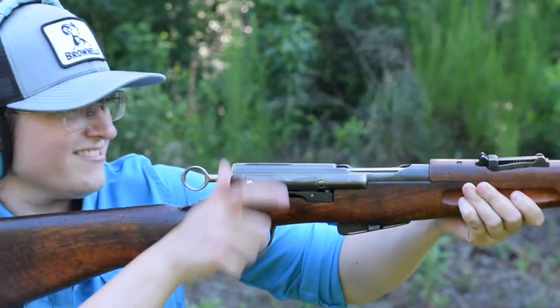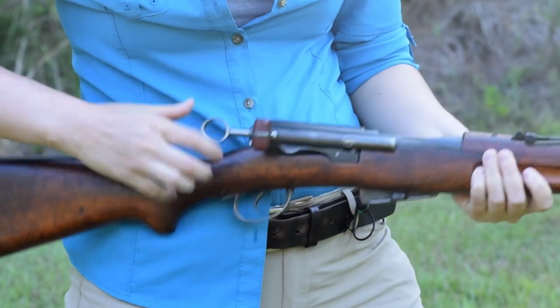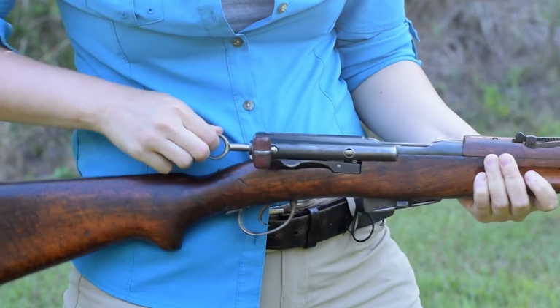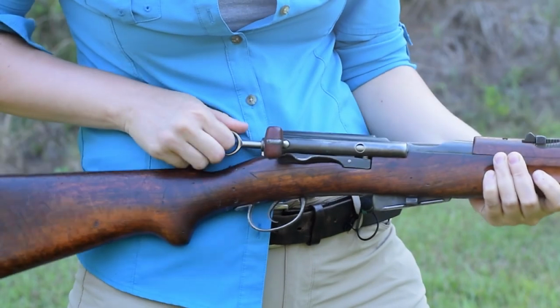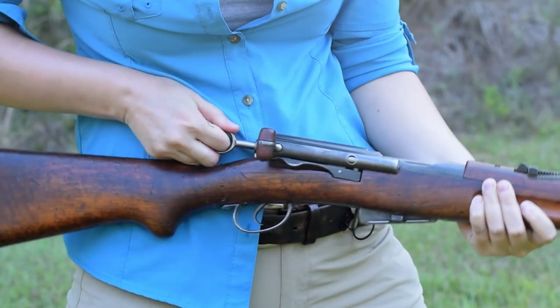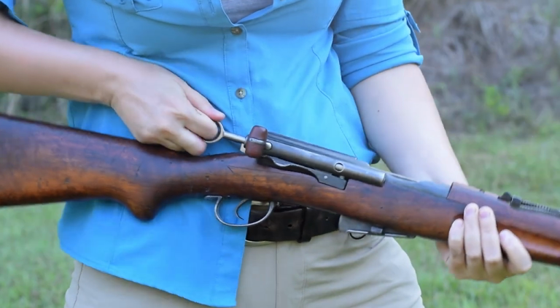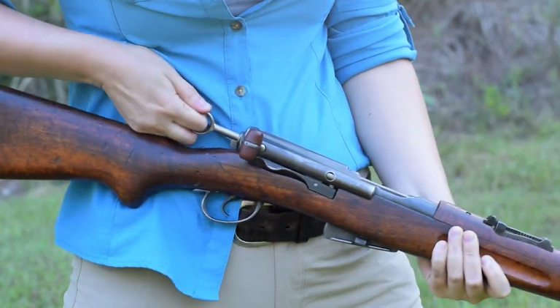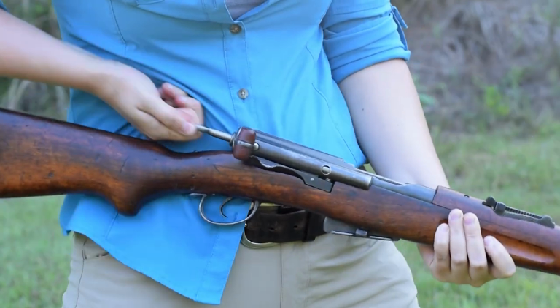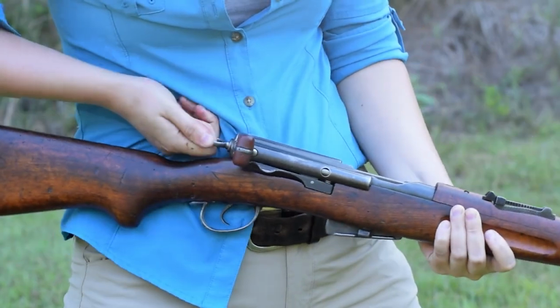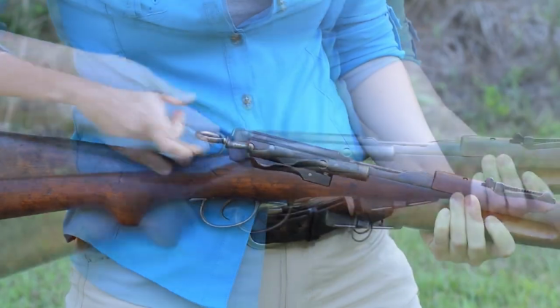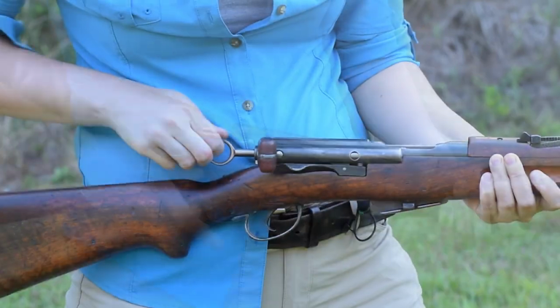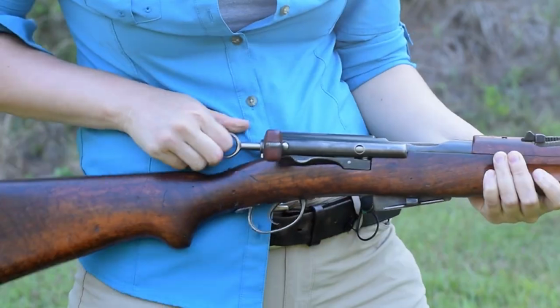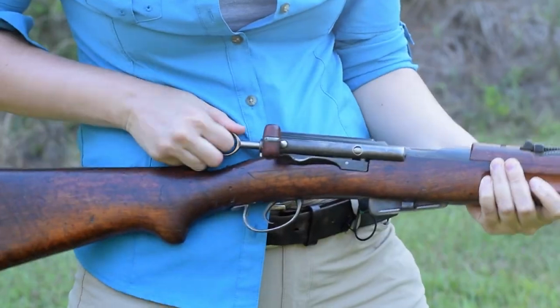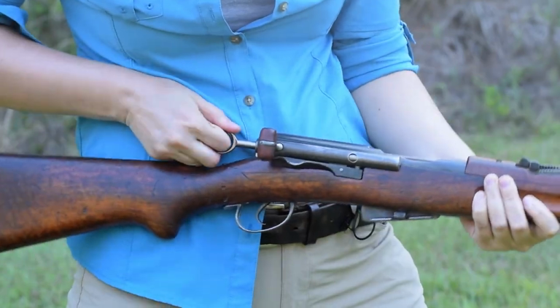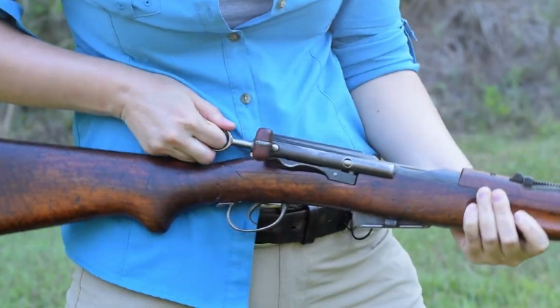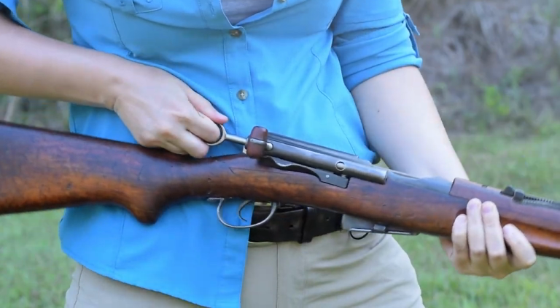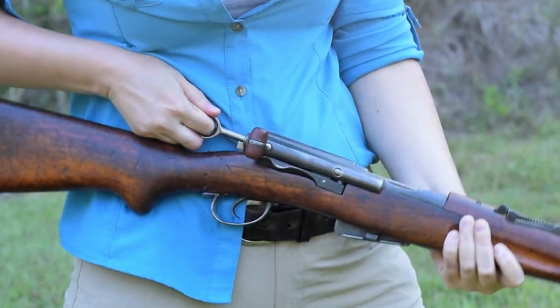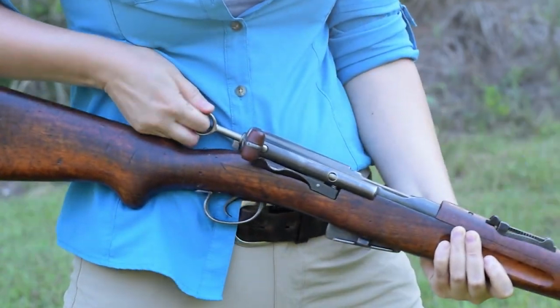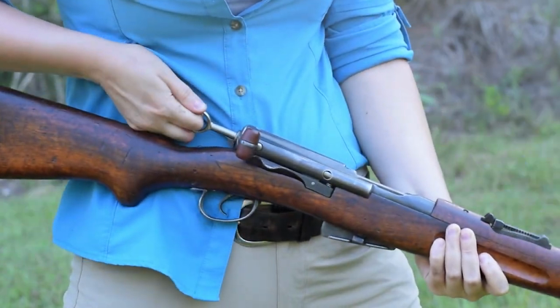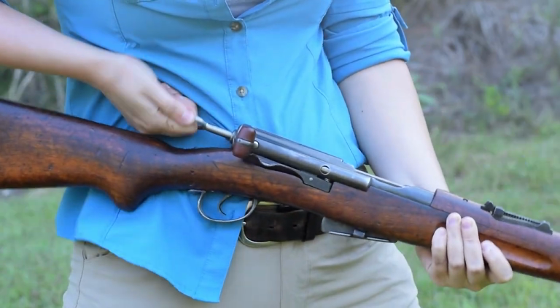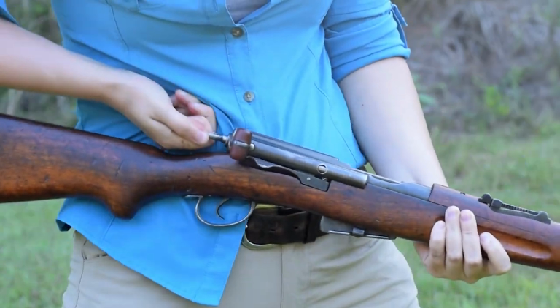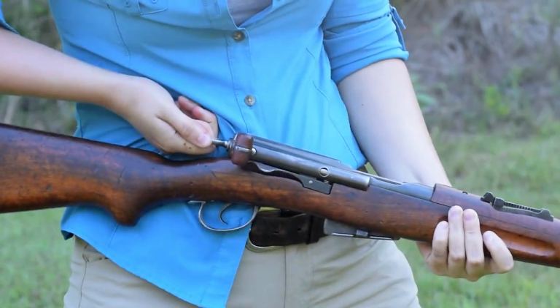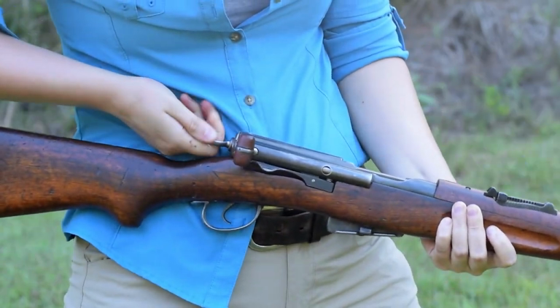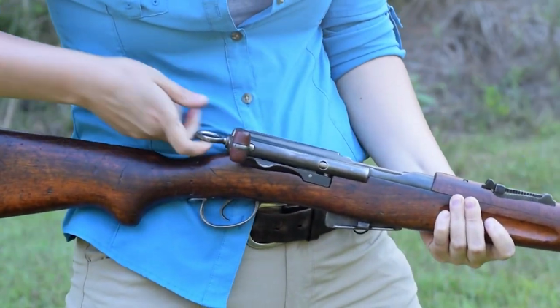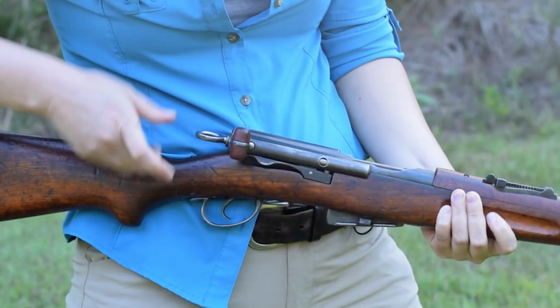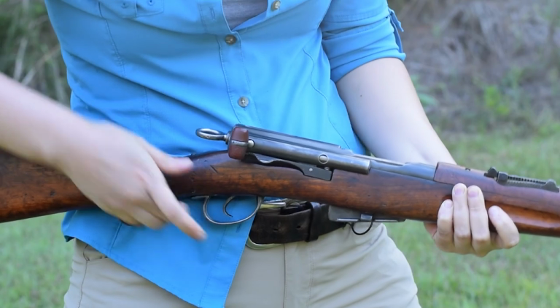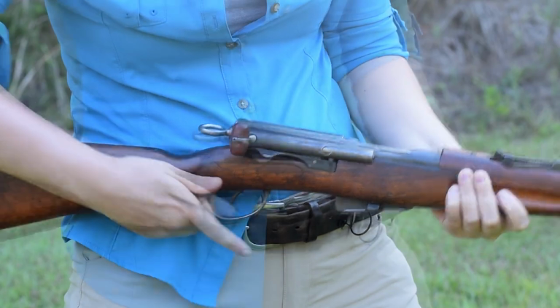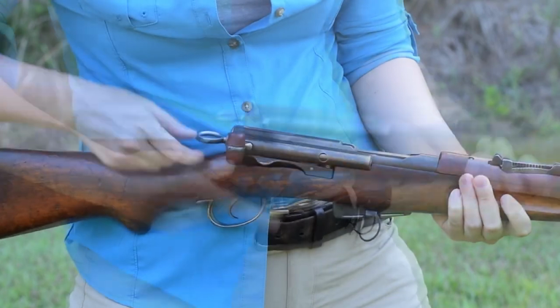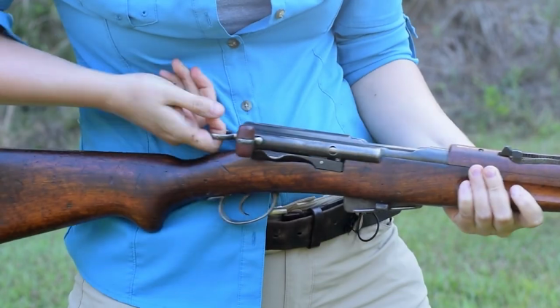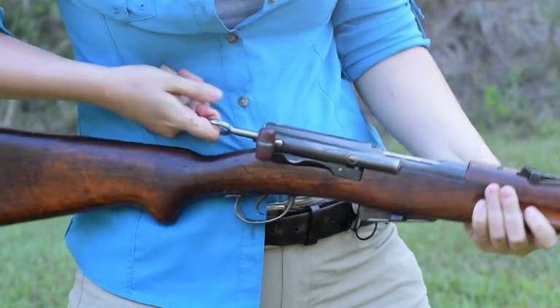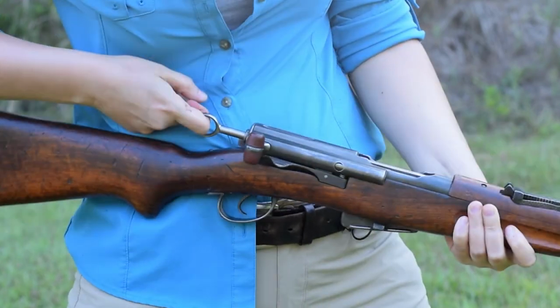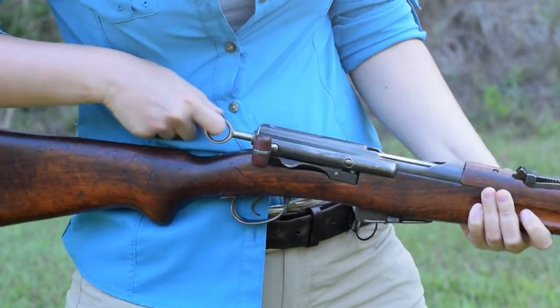We've seen this cocking ring safety before. Just pull back, rotate 90 degrees to the right, and it'll drop into a notch. Not the quickest to operate.